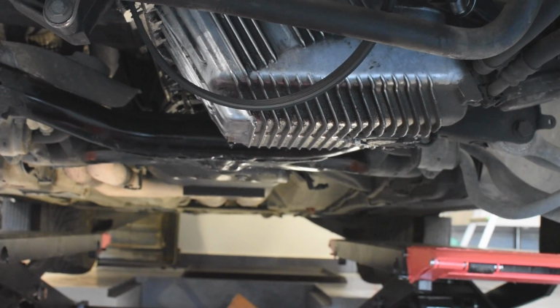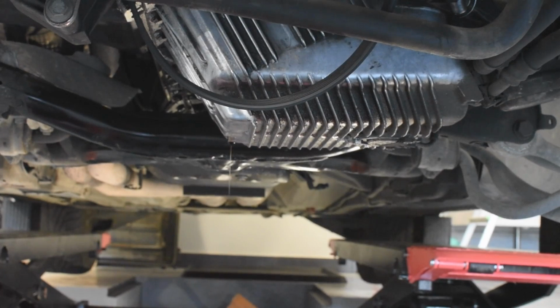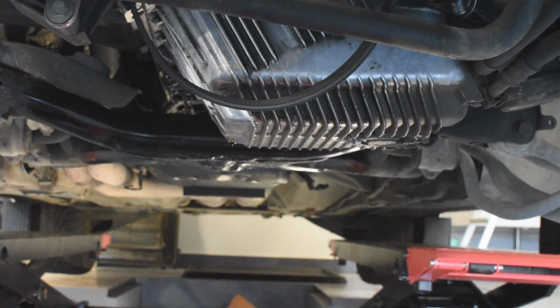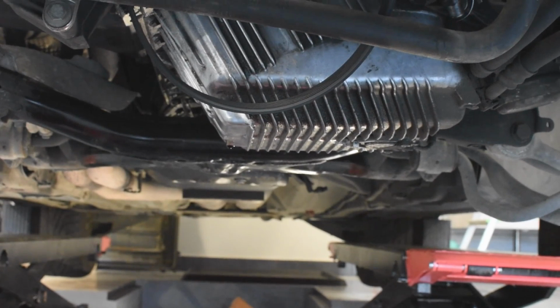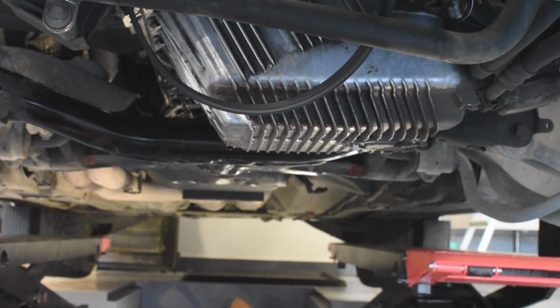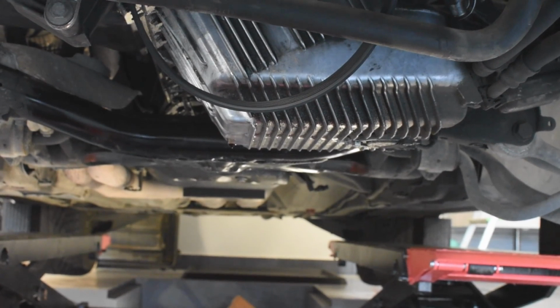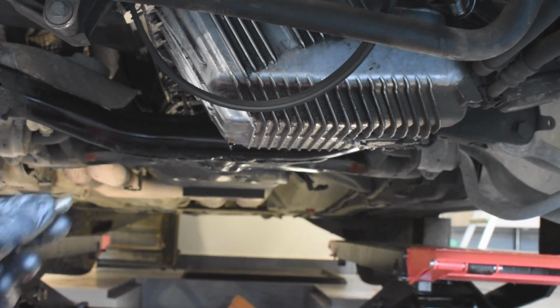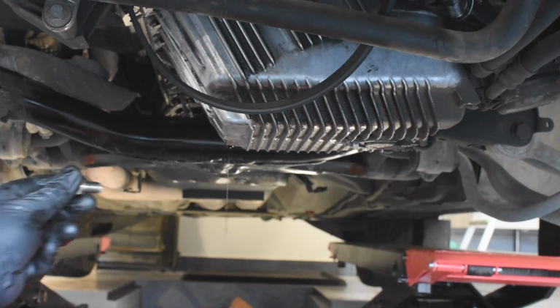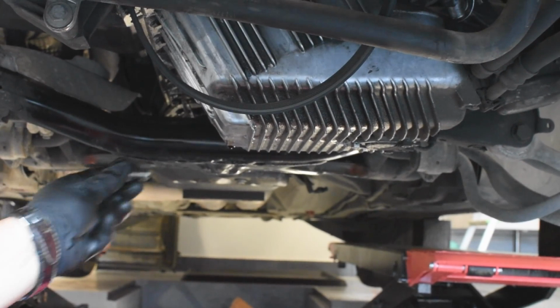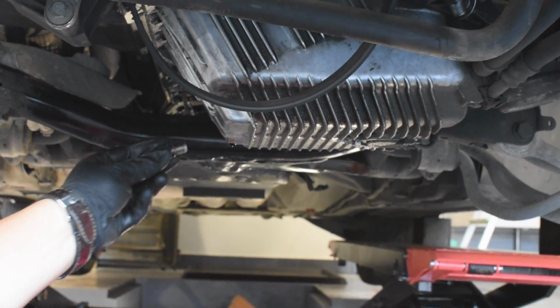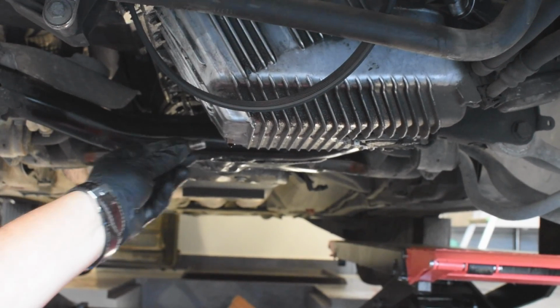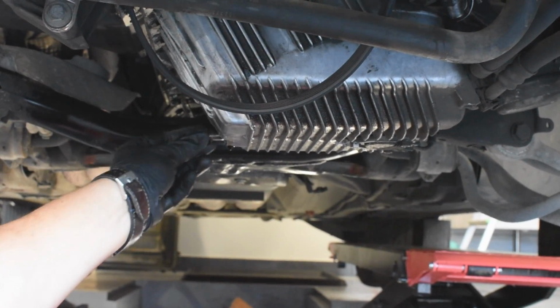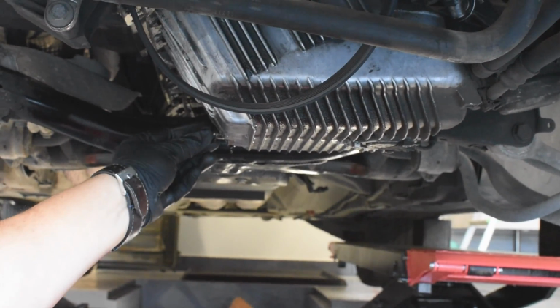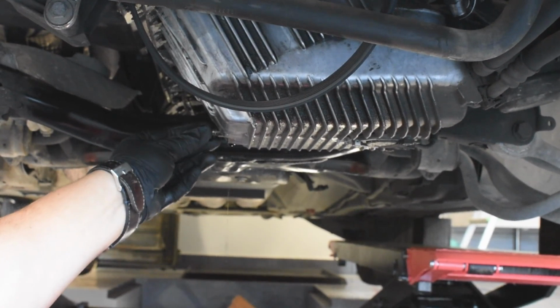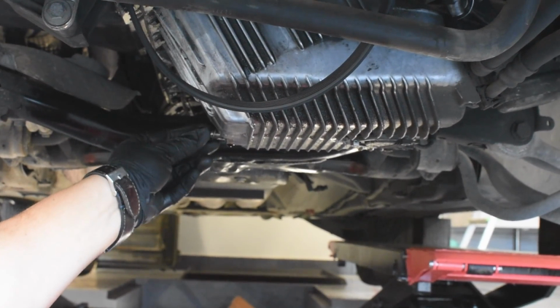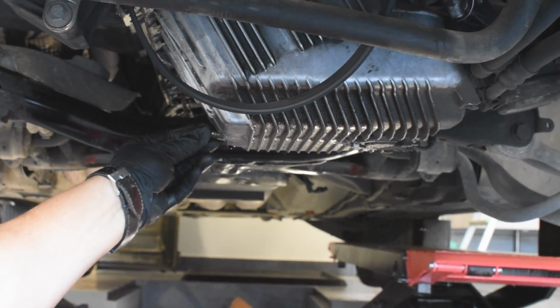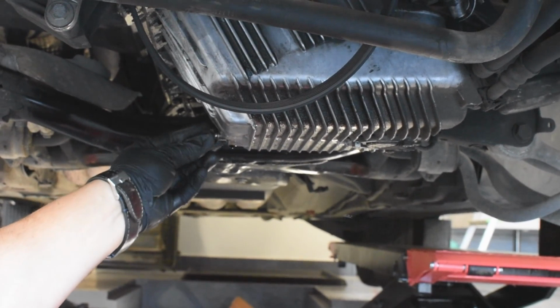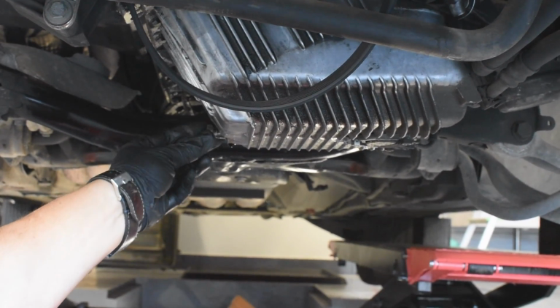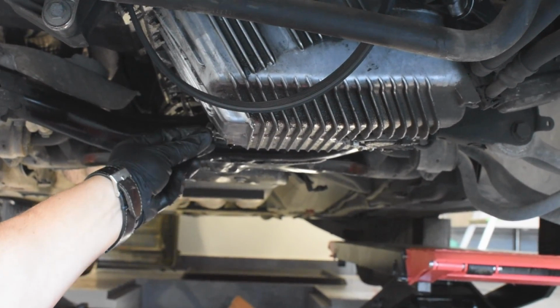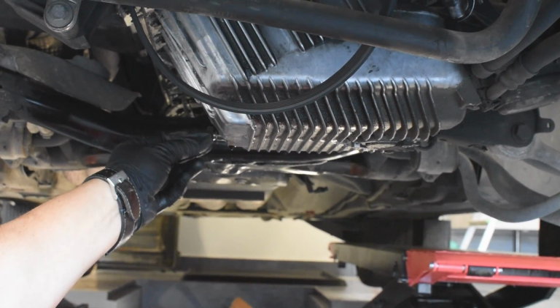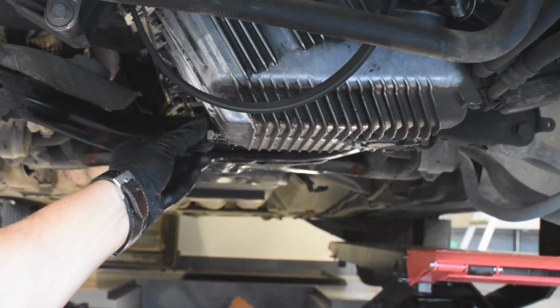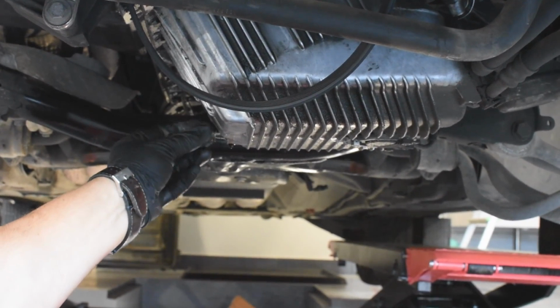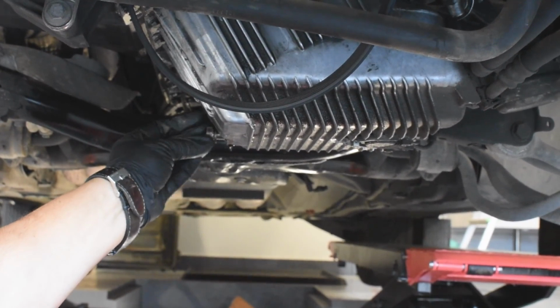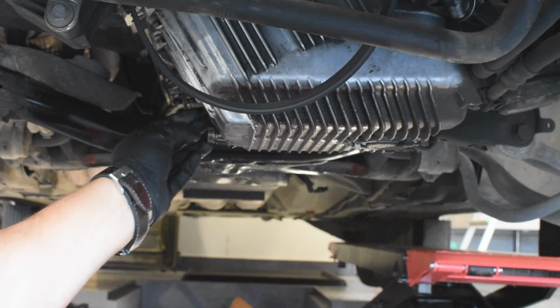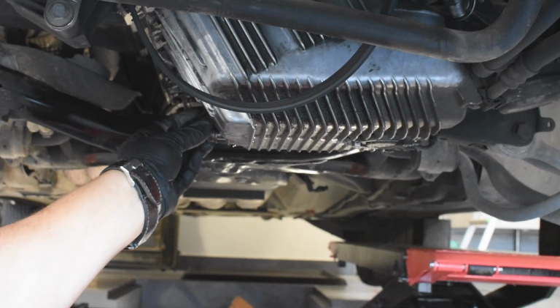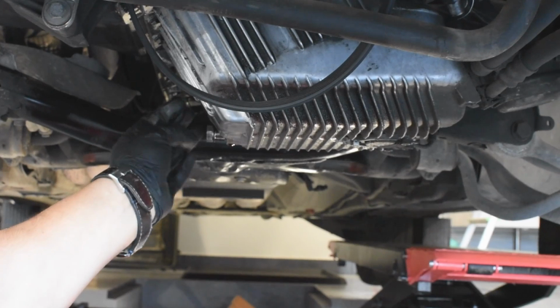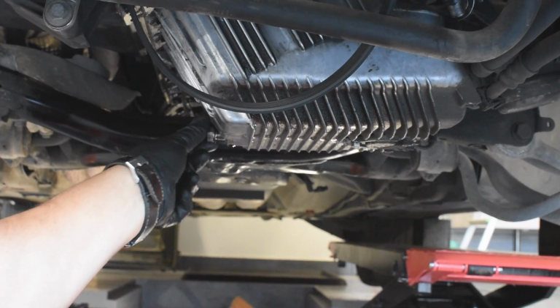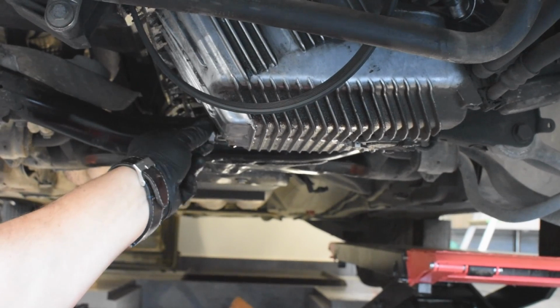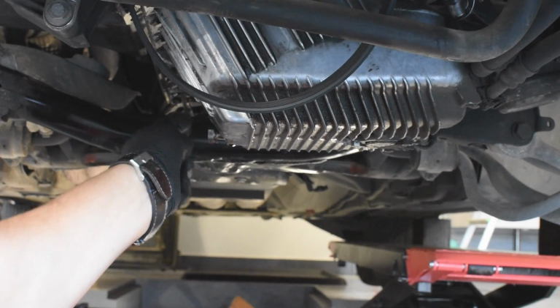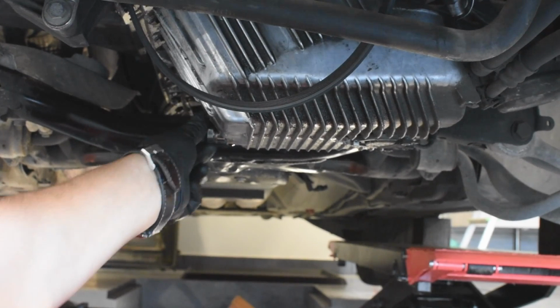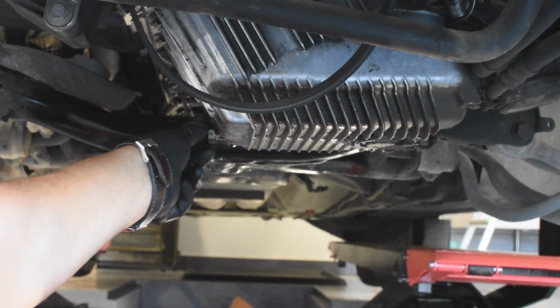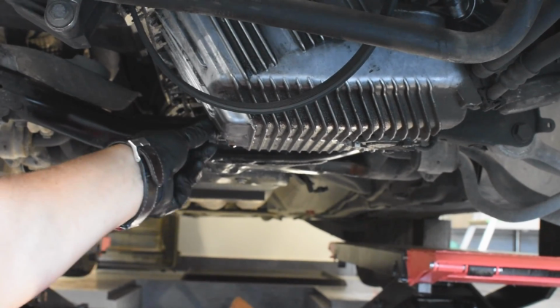Change the copper ring on the bolt. BMW also recommends to change the bolt itself.